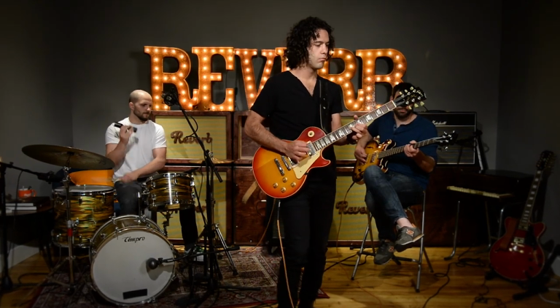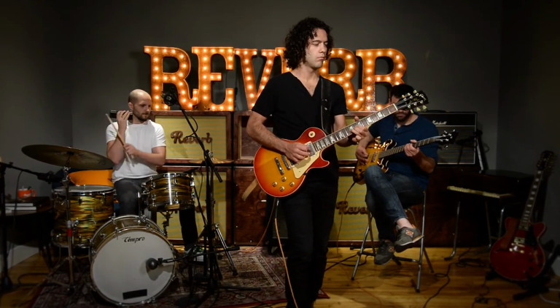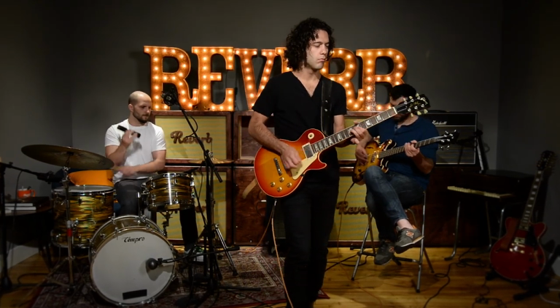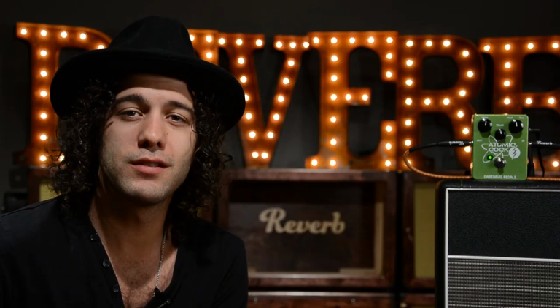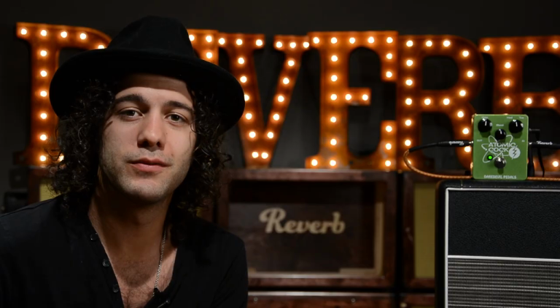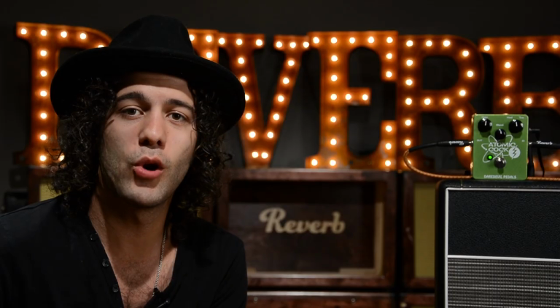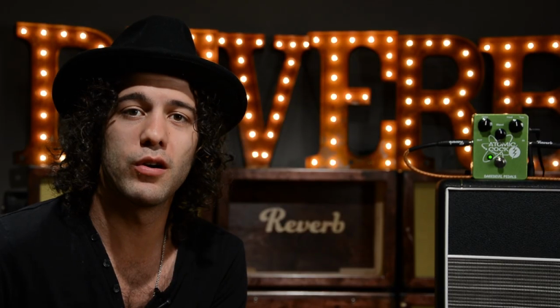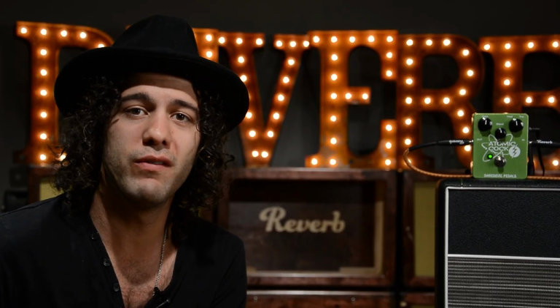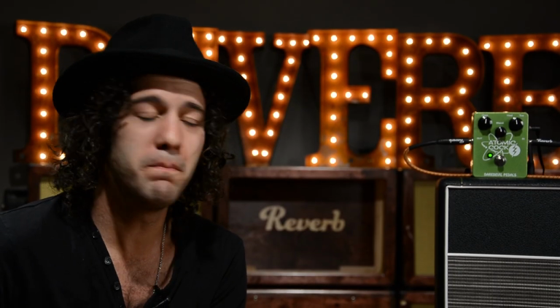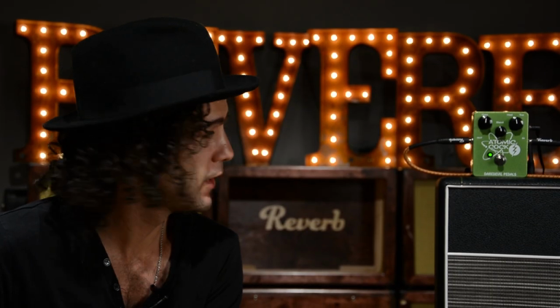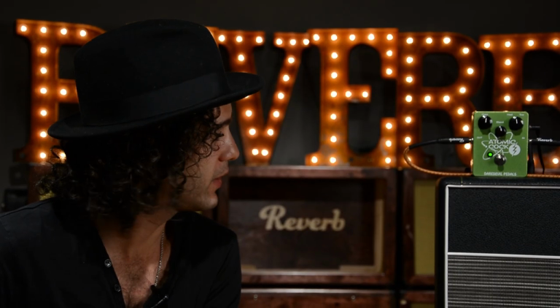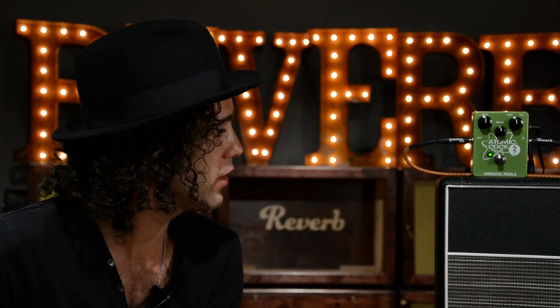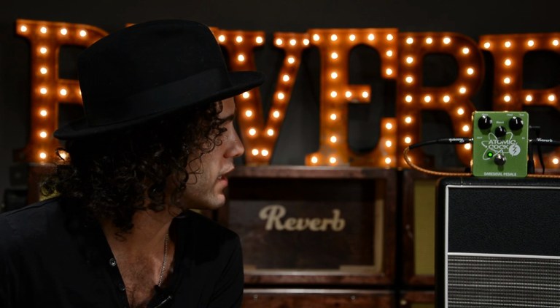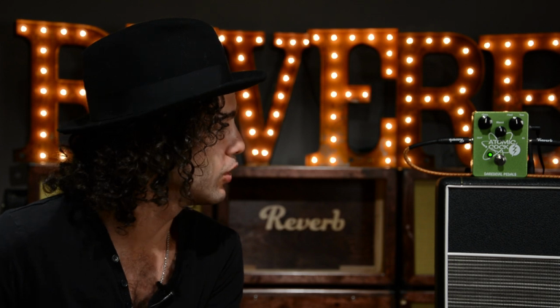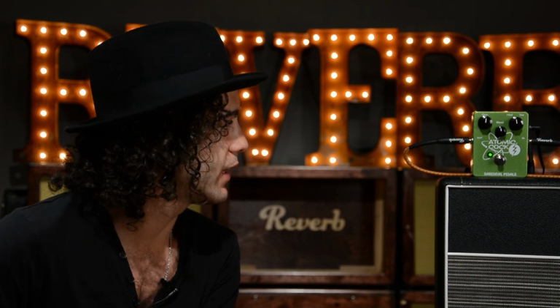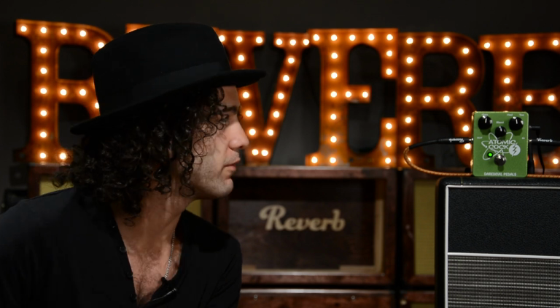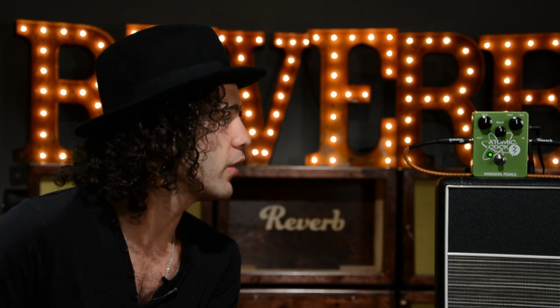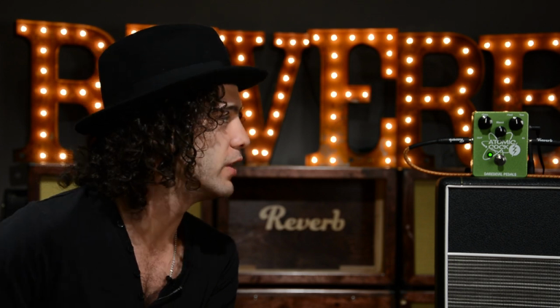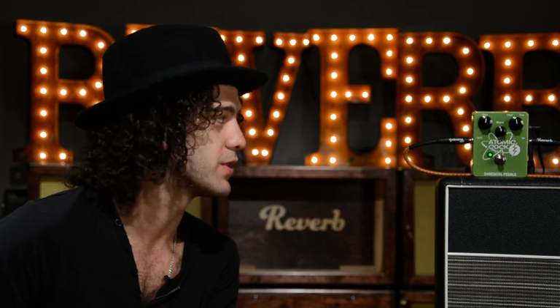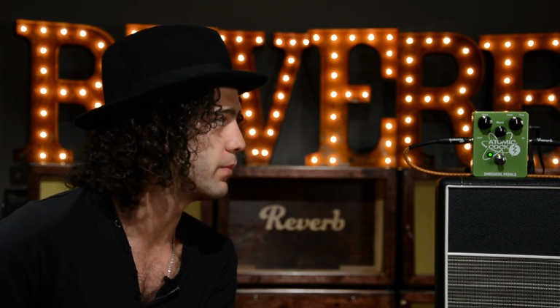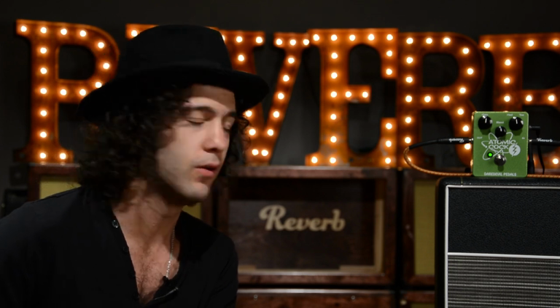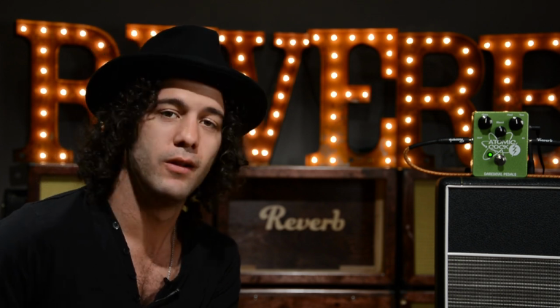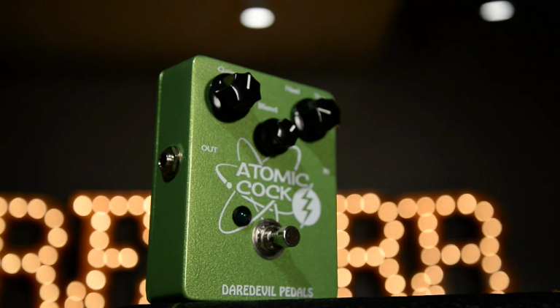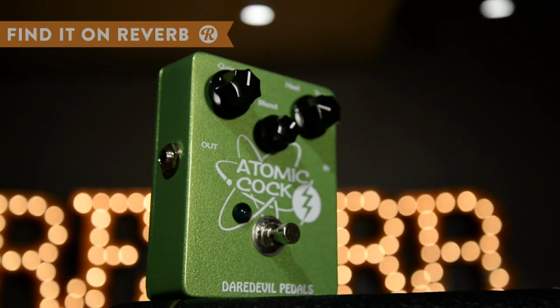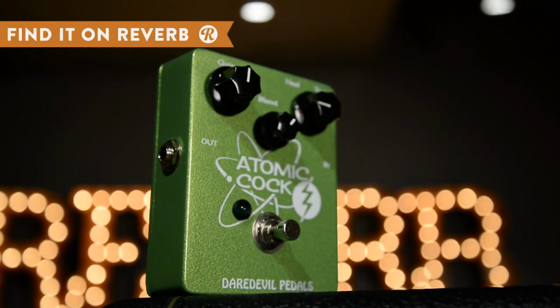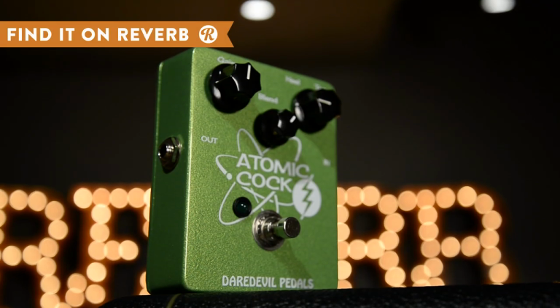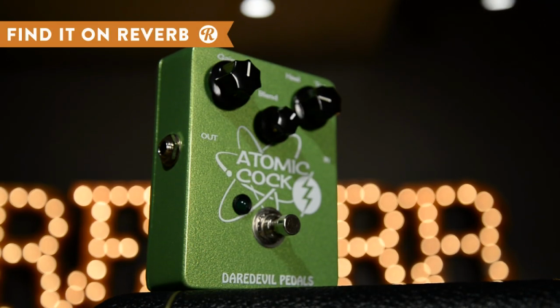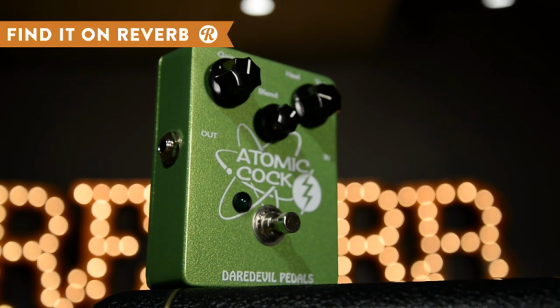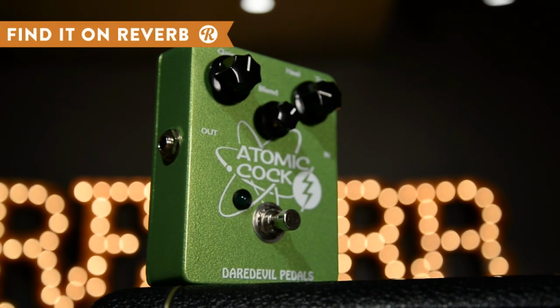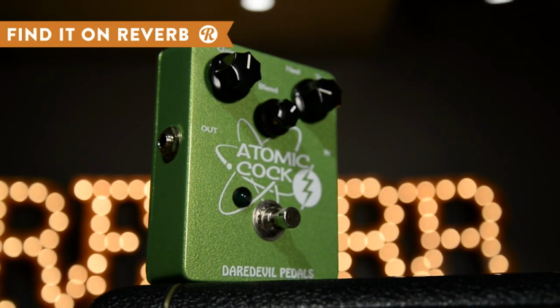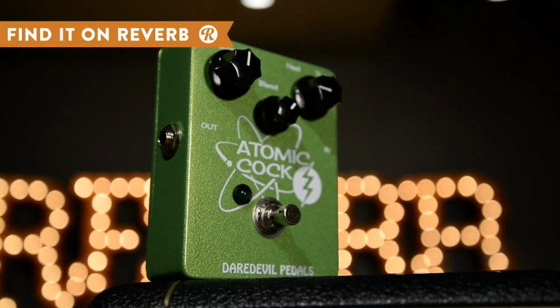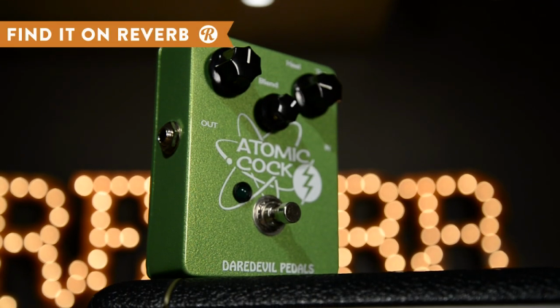Hello friends, Joe here at Reverb. Today we are taking a look at a very interesting pedal, the Atomic Cock, built by Daredevil.